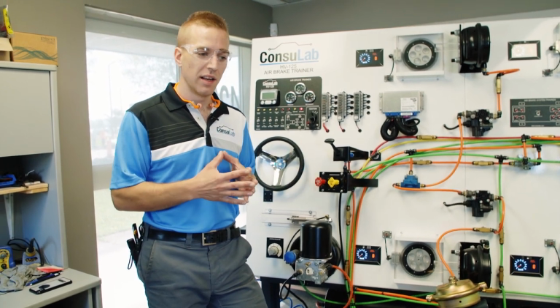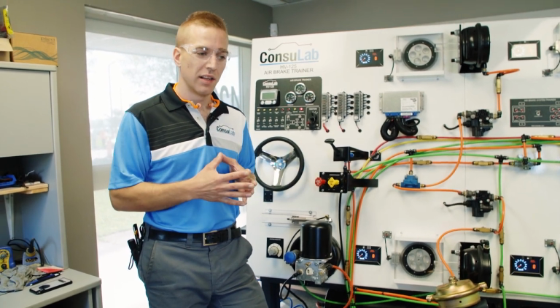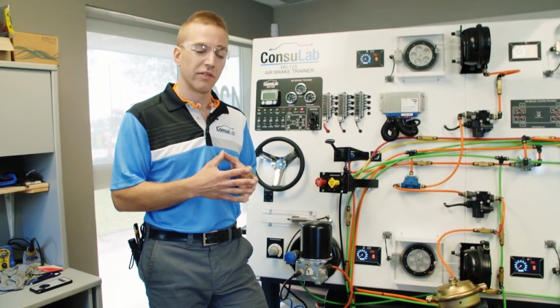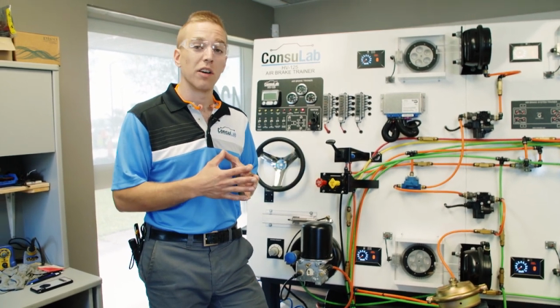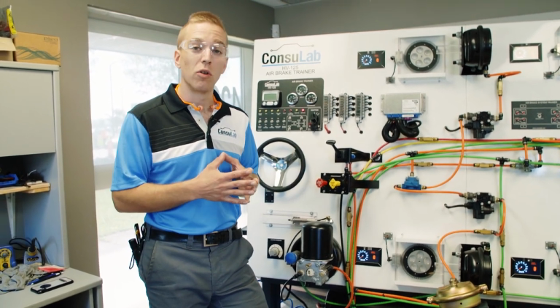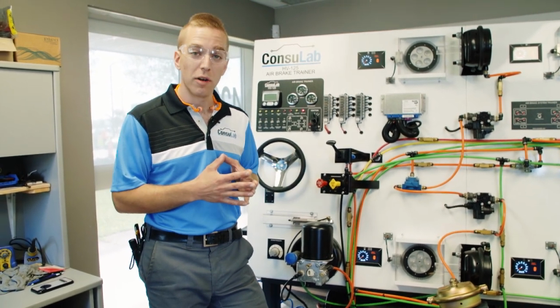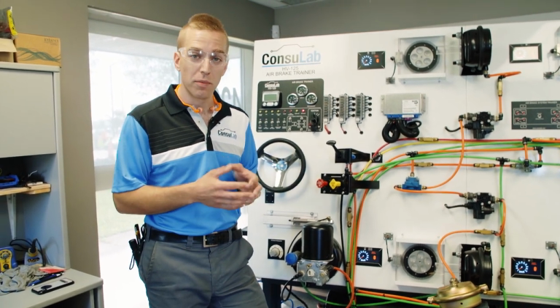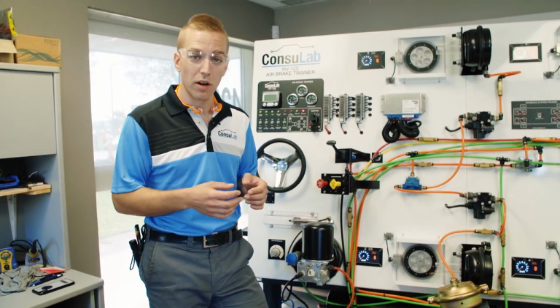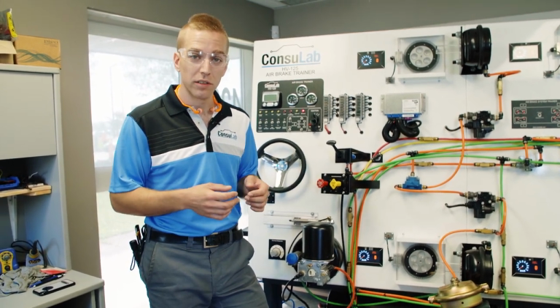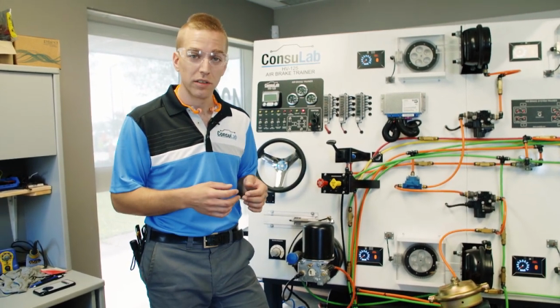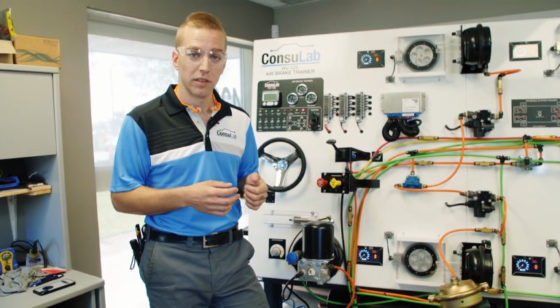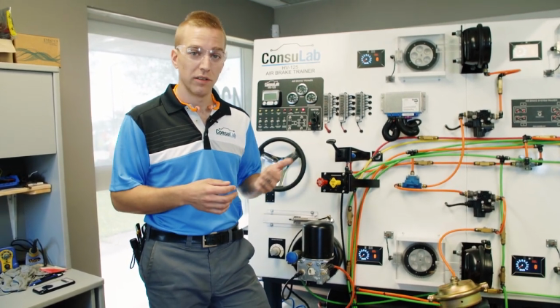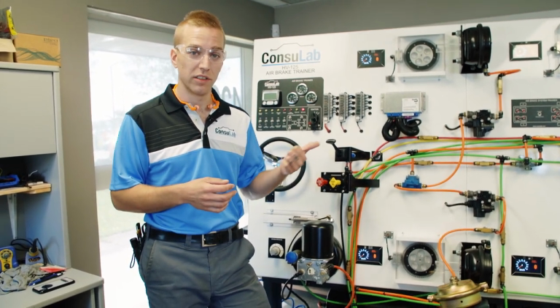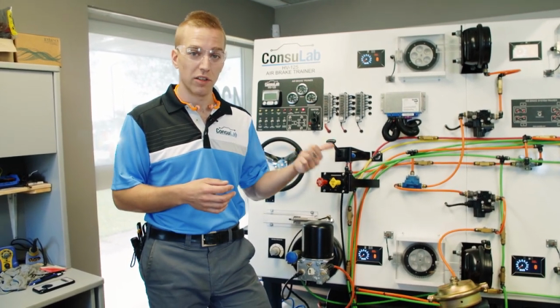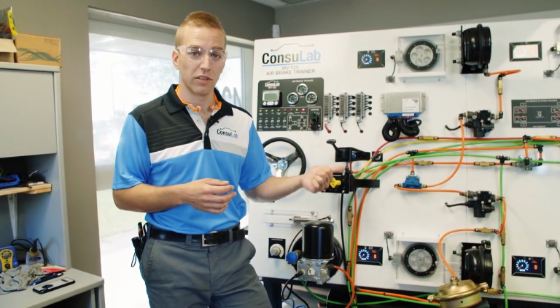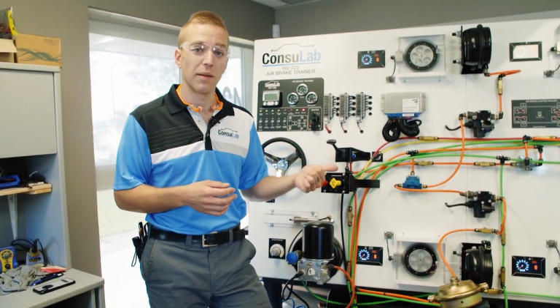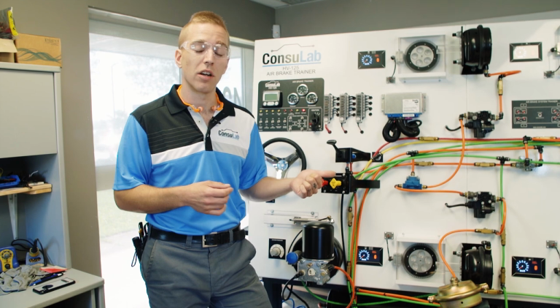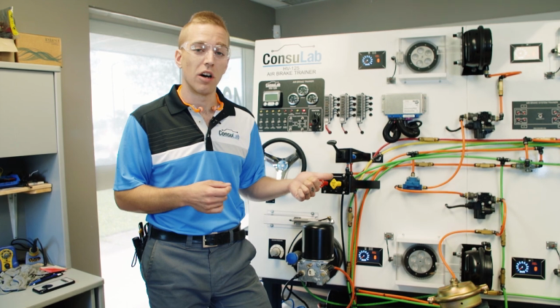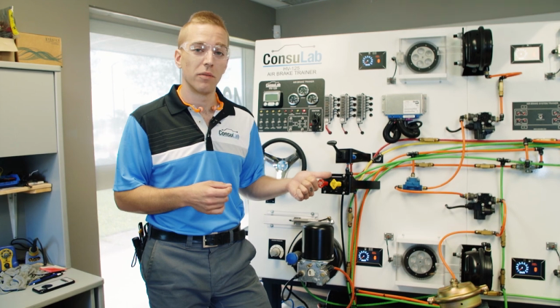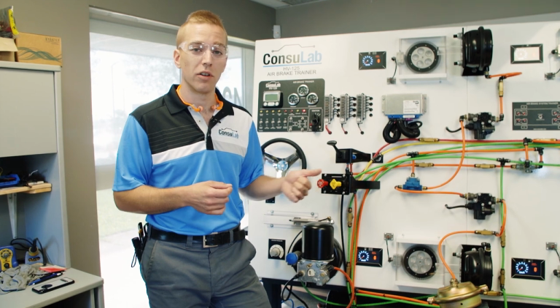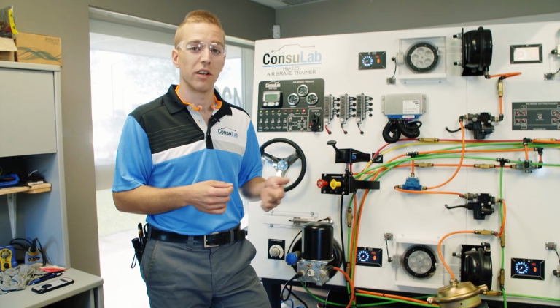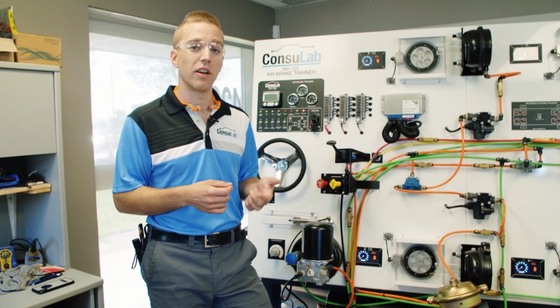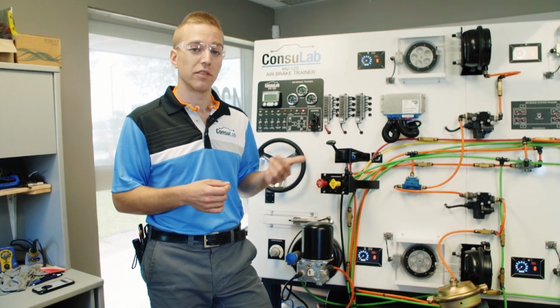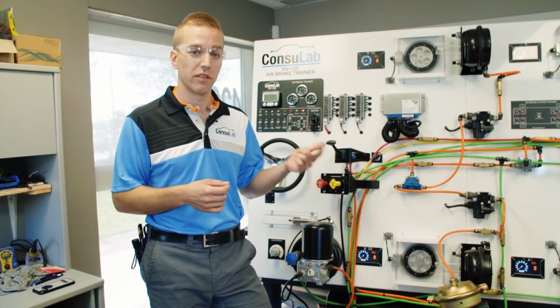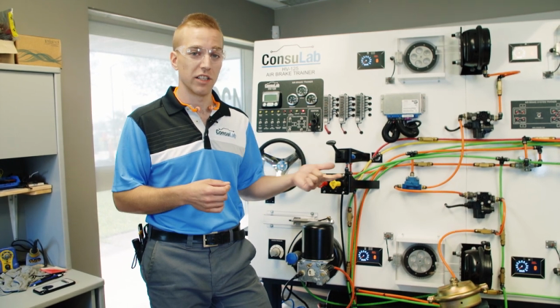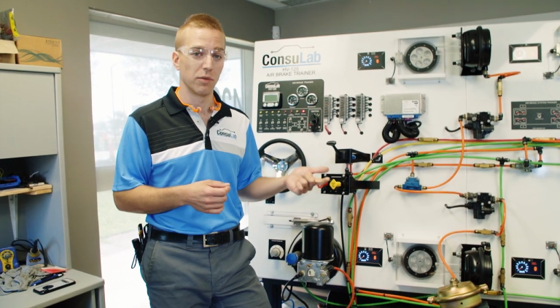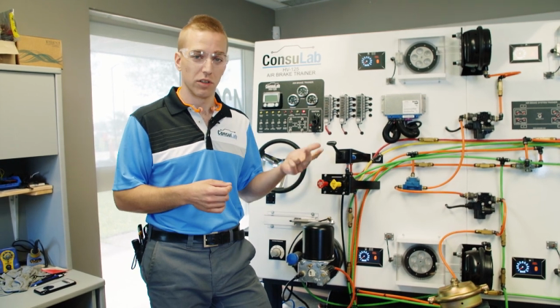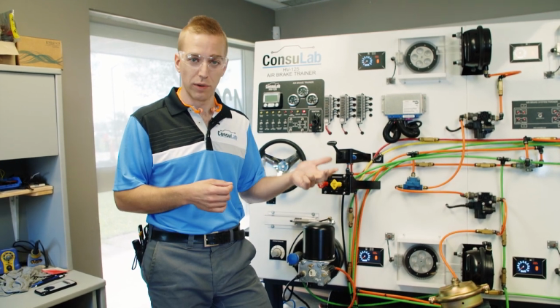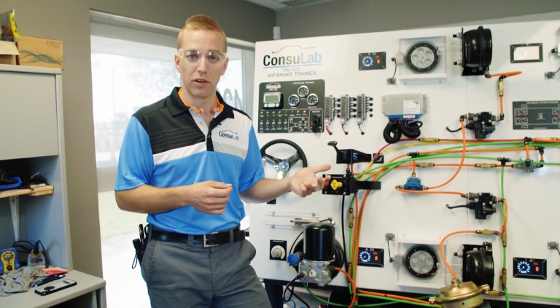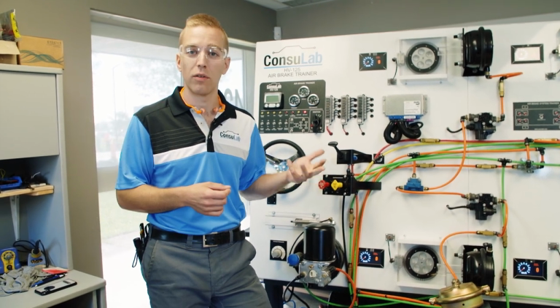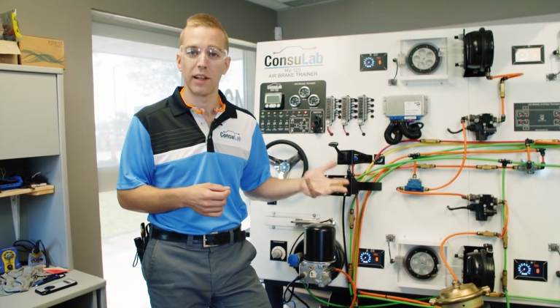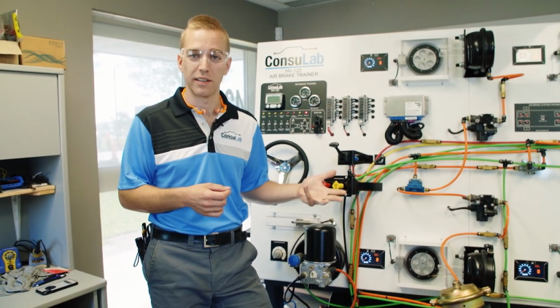This product can make your life easier as a teacher and allow your students to learn how the system really works, how it drives, how it interacts. To find out more about our products, visit consulab.com or you can find us on Facebook, Twitter, or LinkedIn.